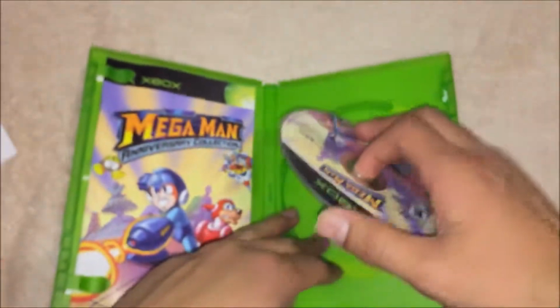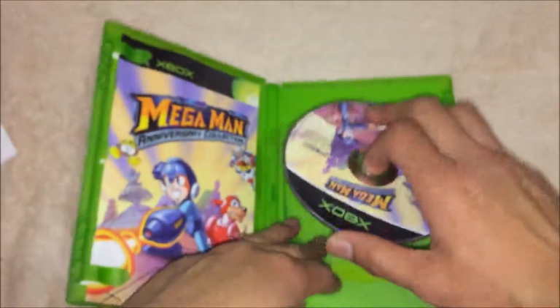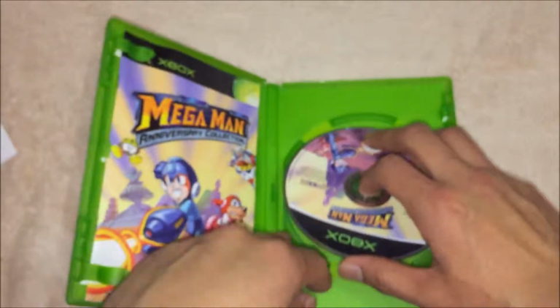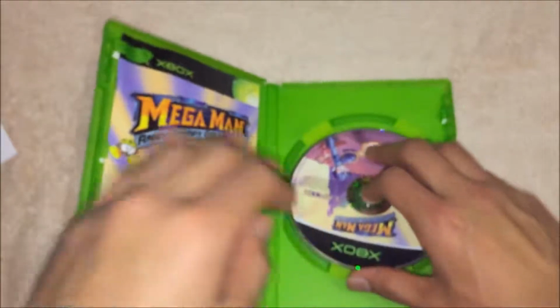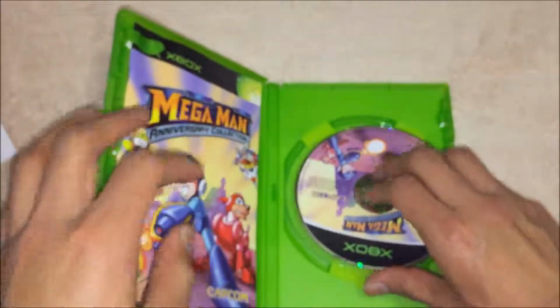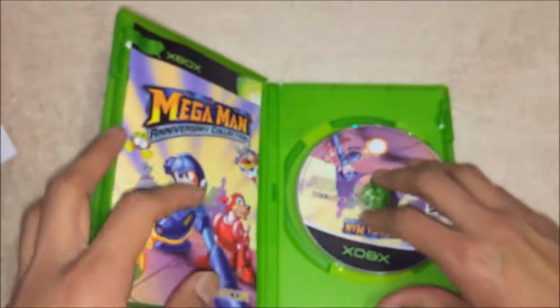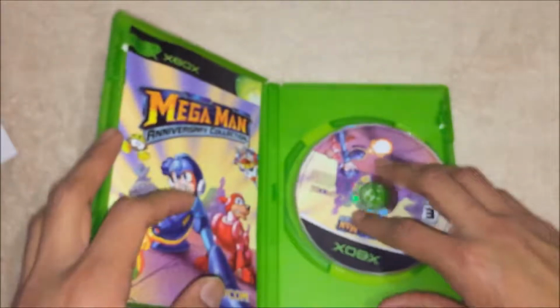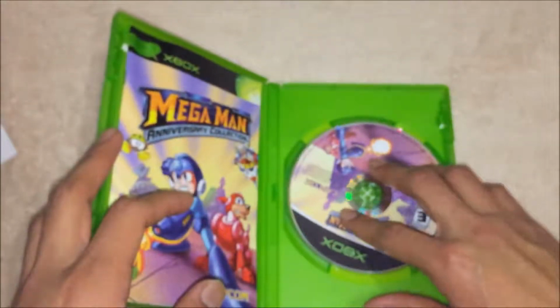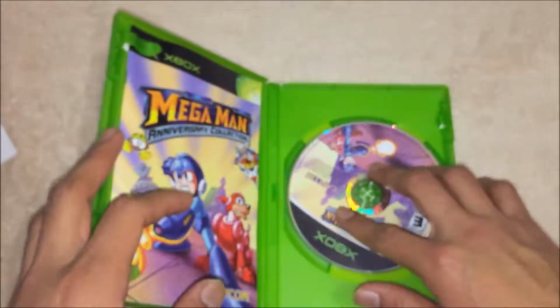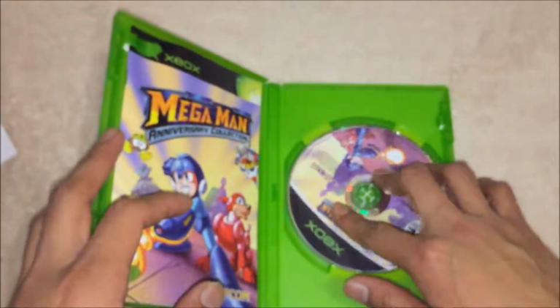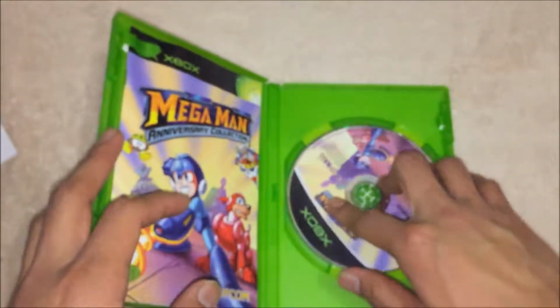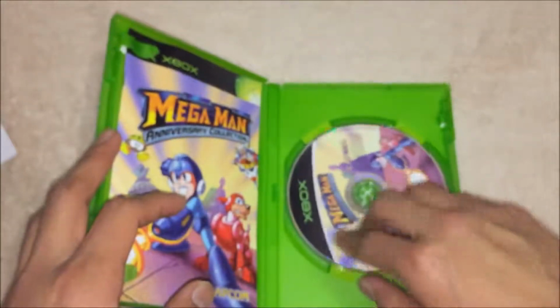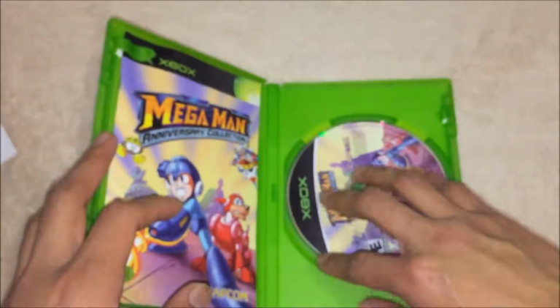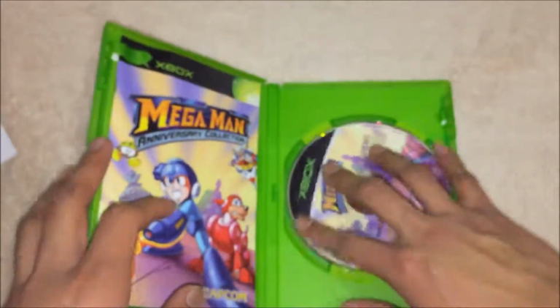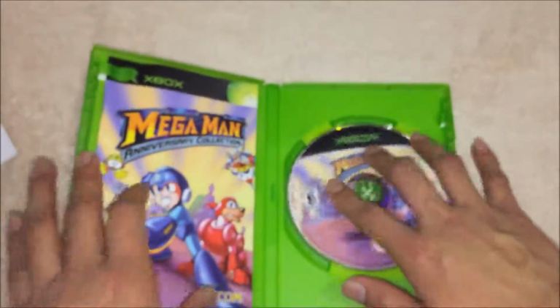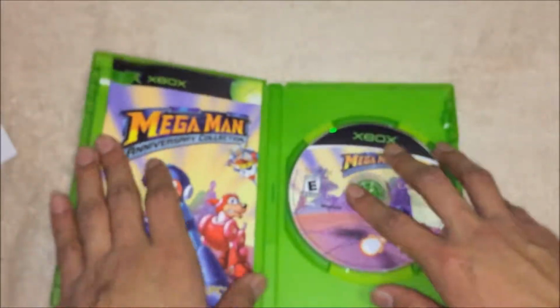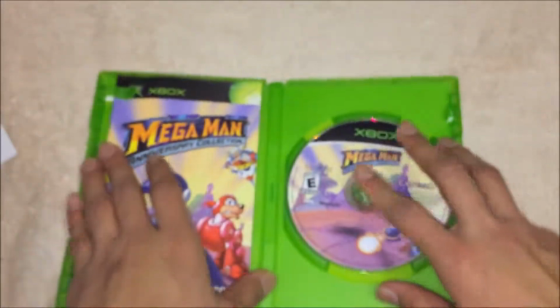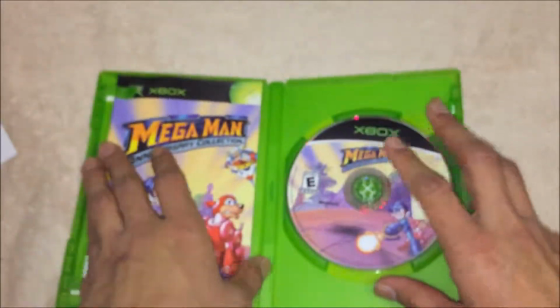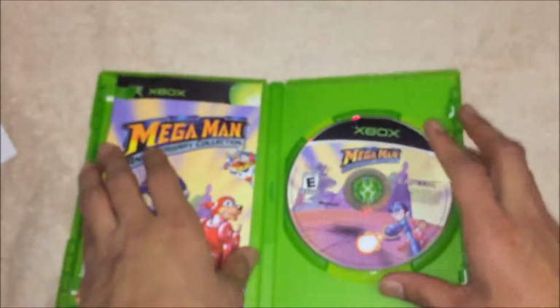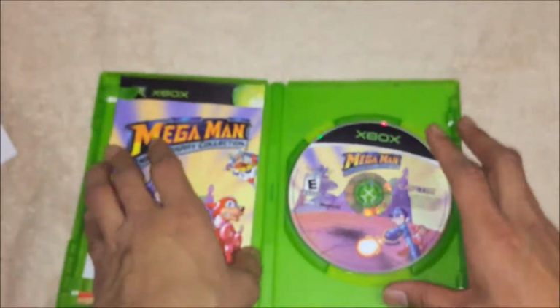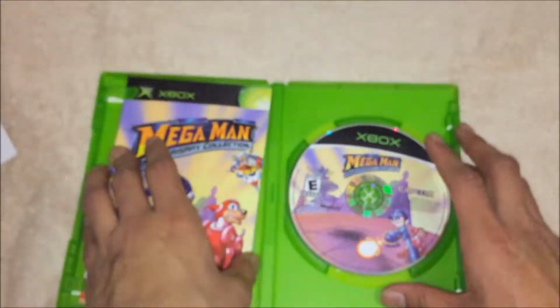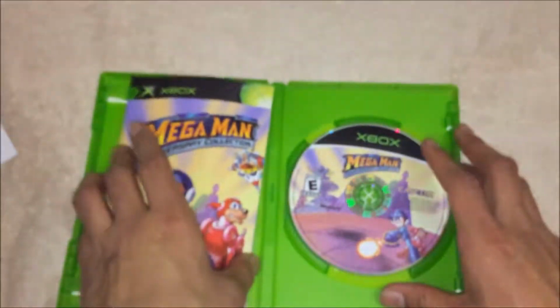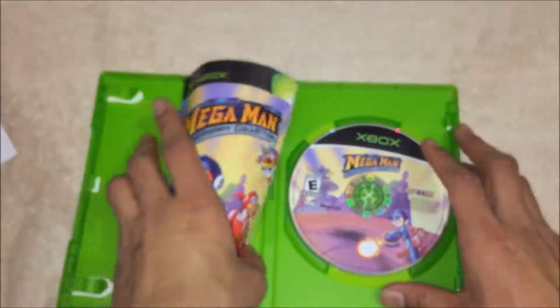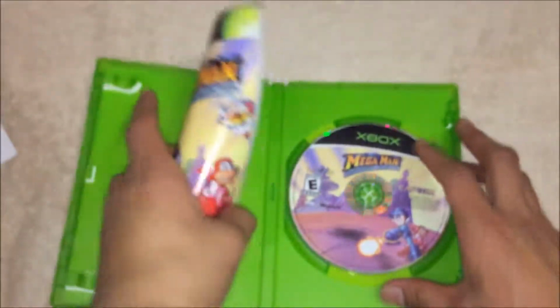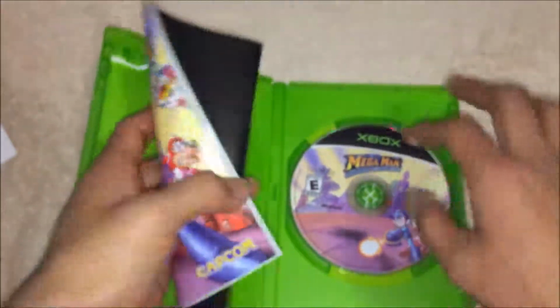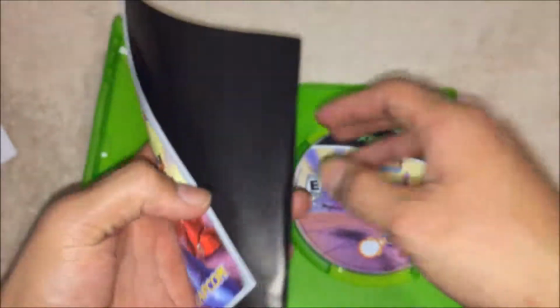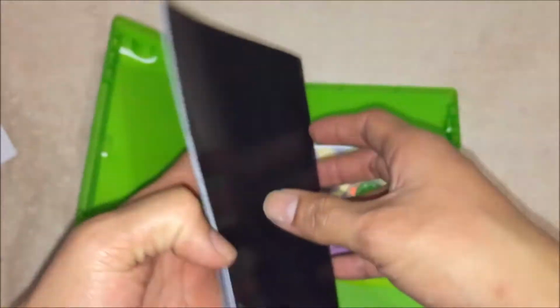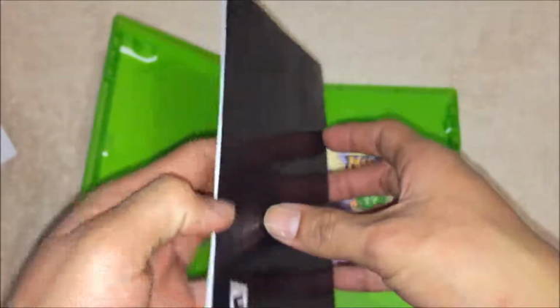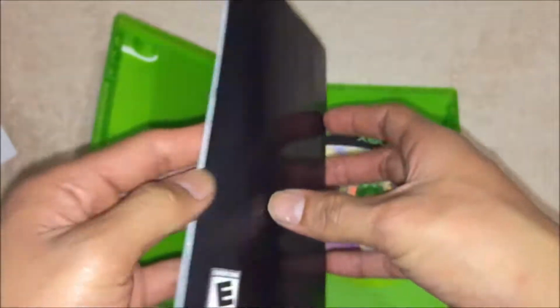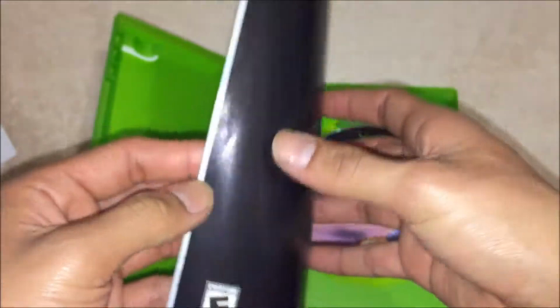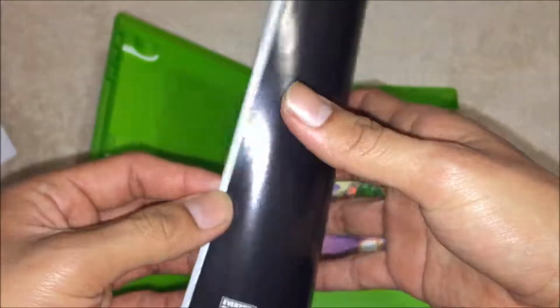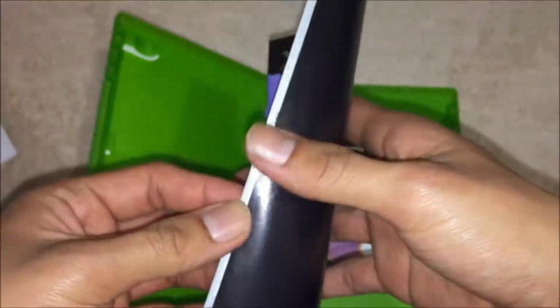This is in really good condition — I'd call that really good. Let me also show you the instruction booklet.